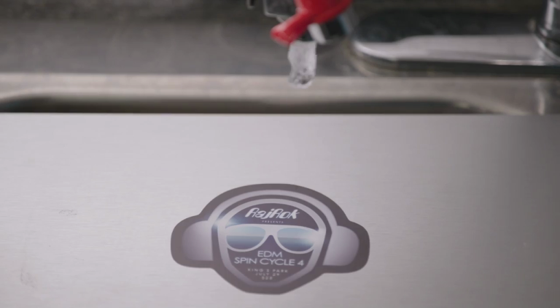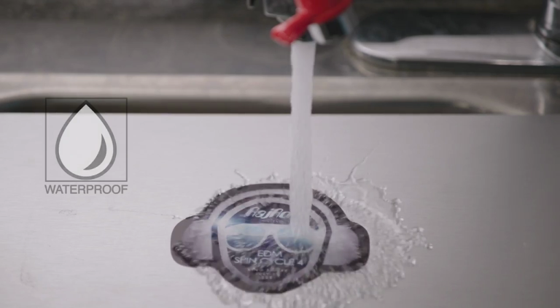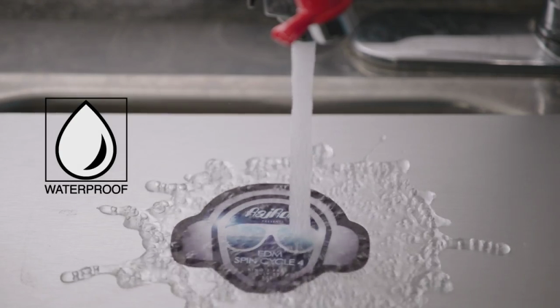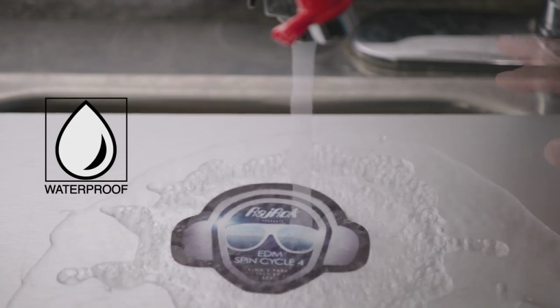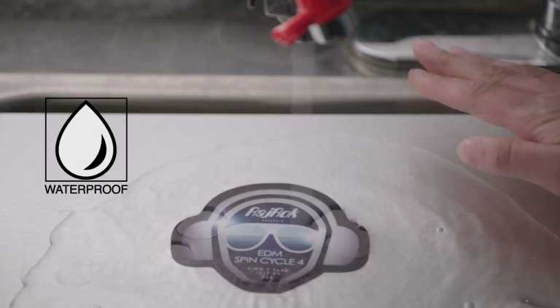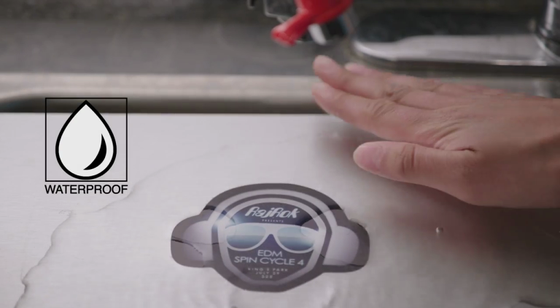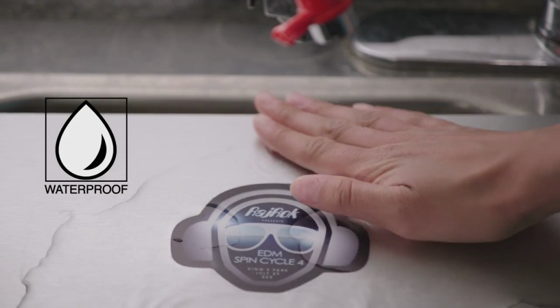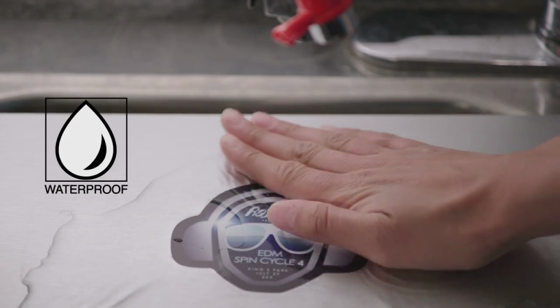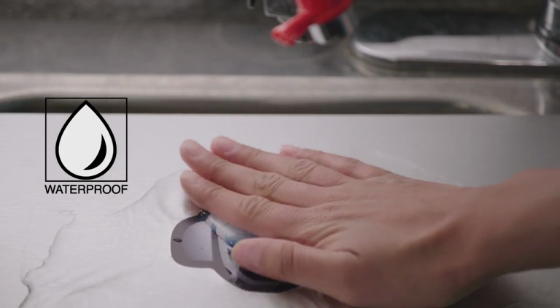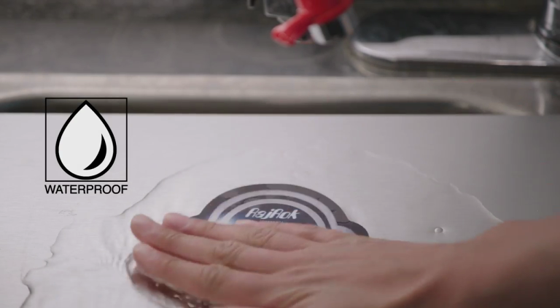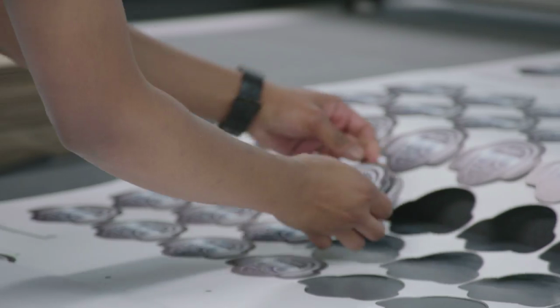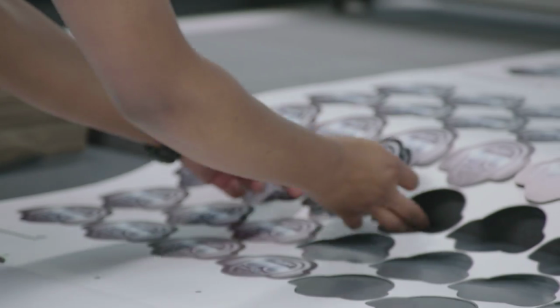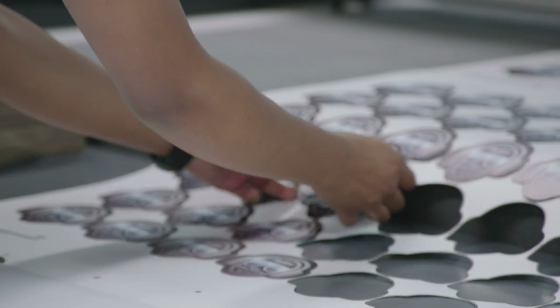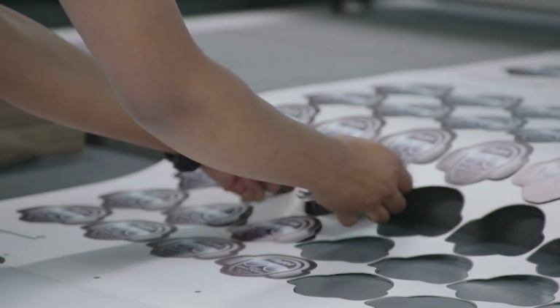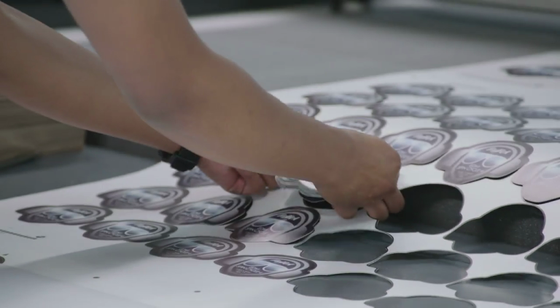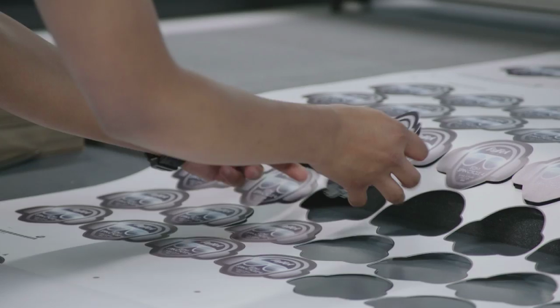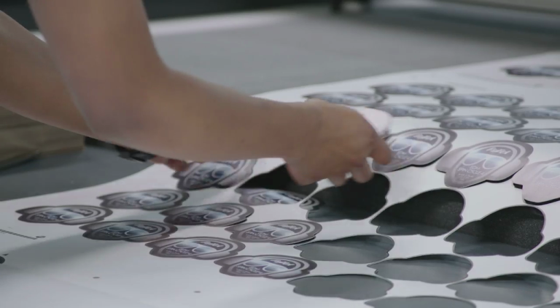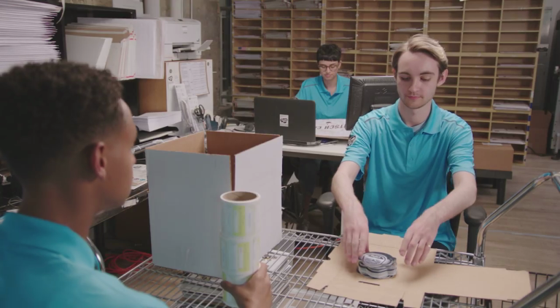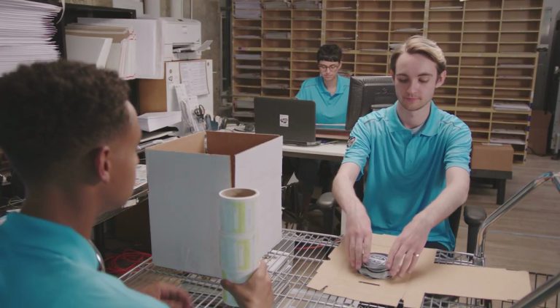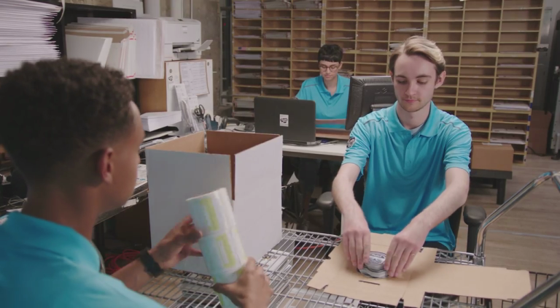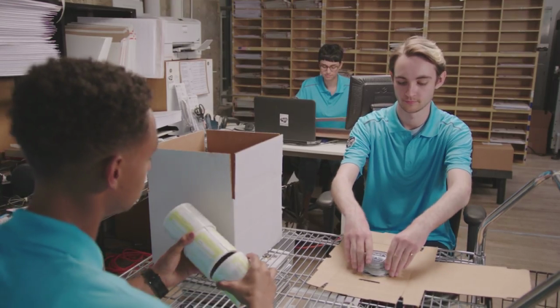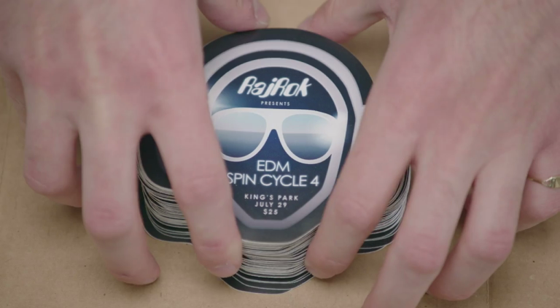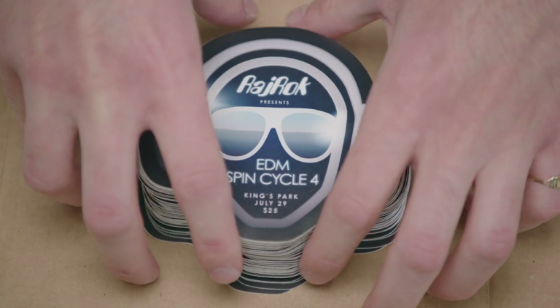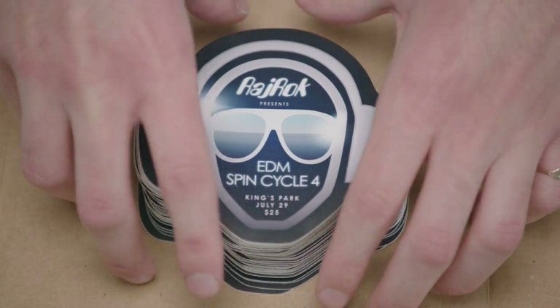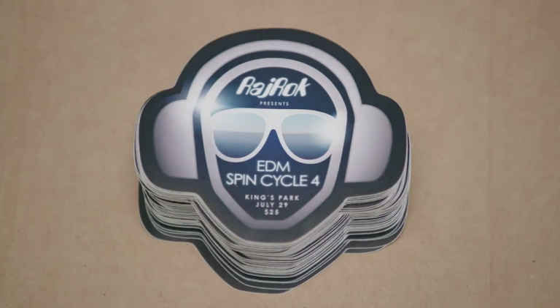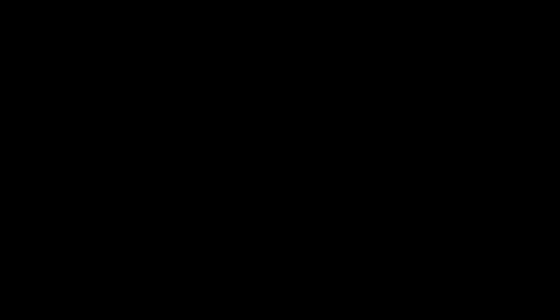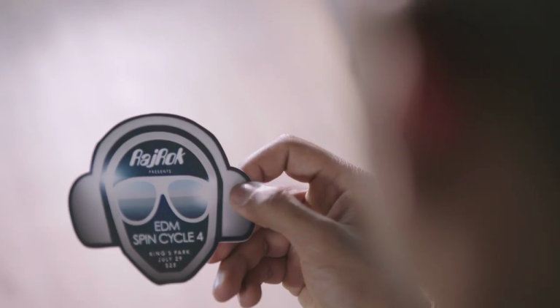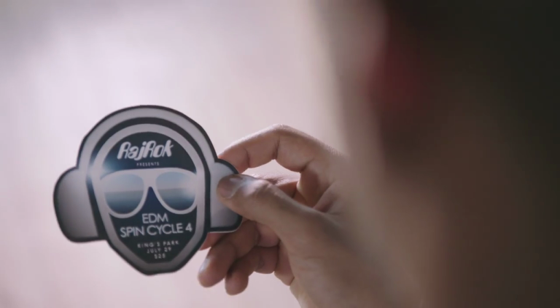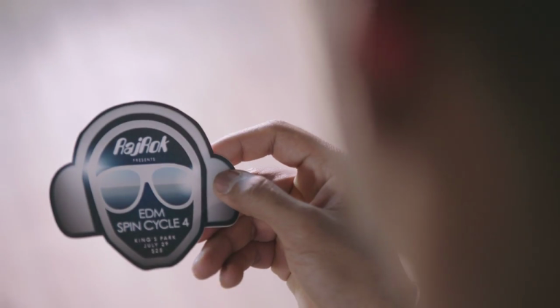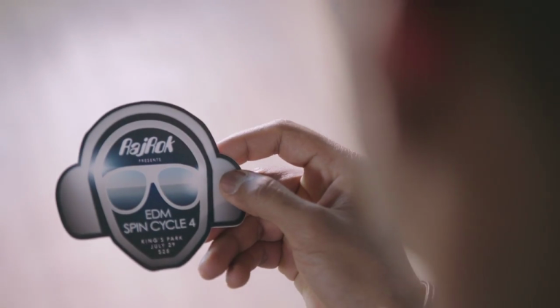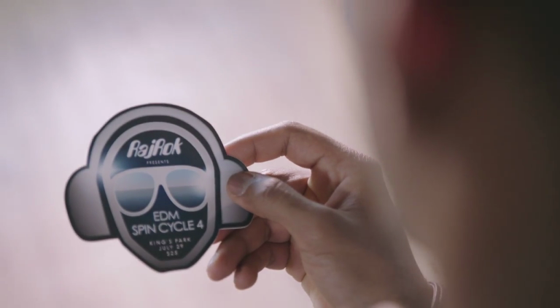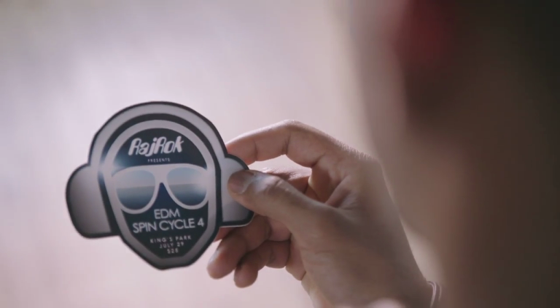StickerU combines leading-edge technology, personal touch, and a passion for helping businesses become, well, businesses.